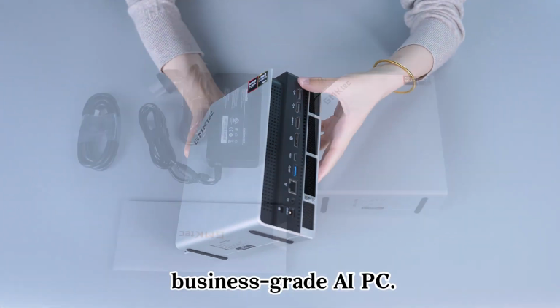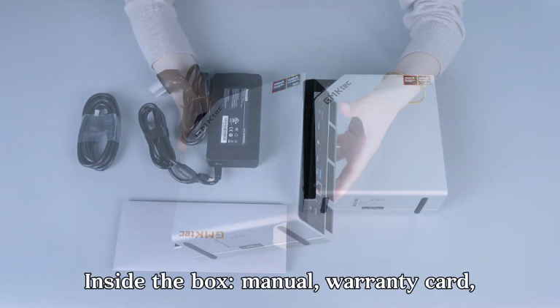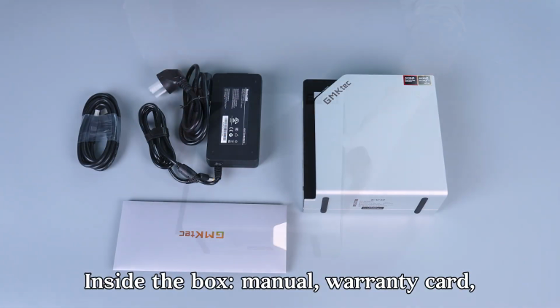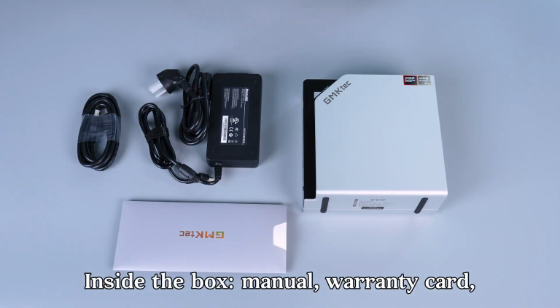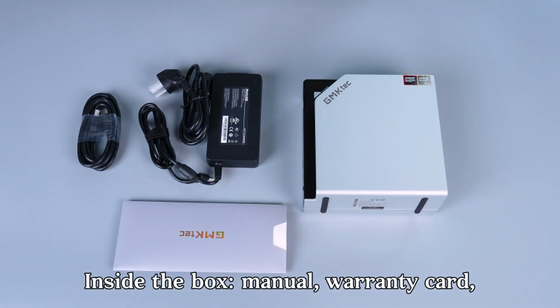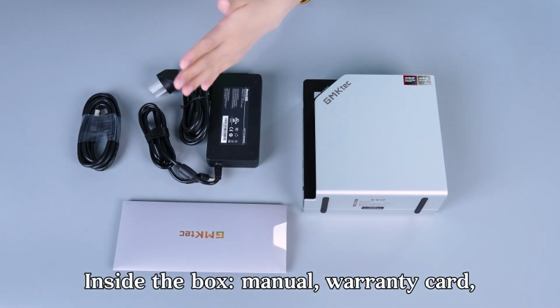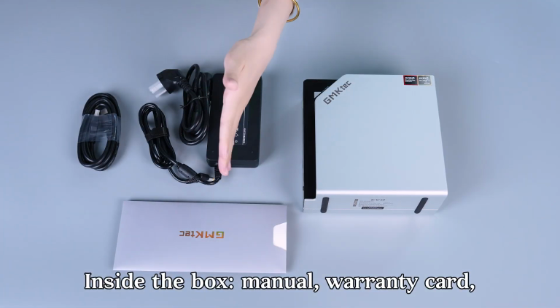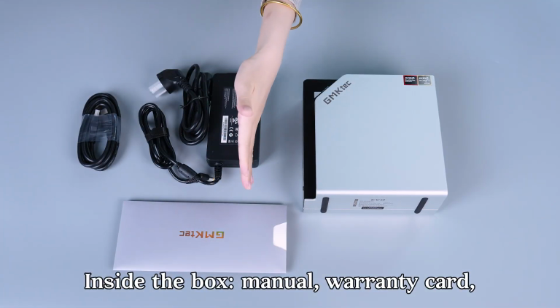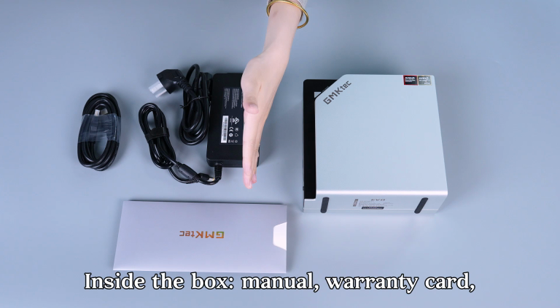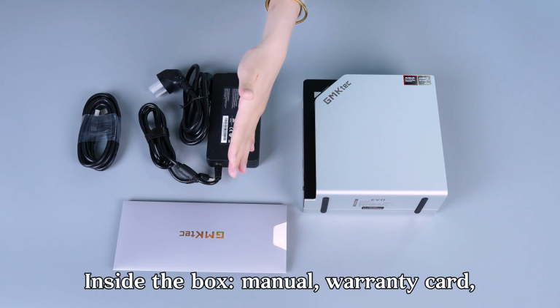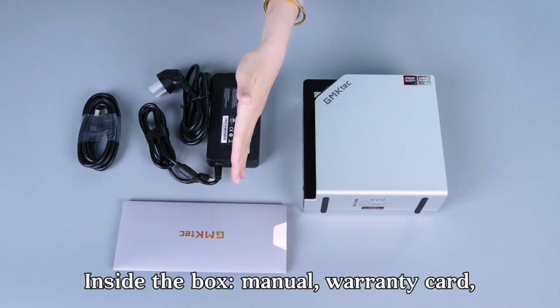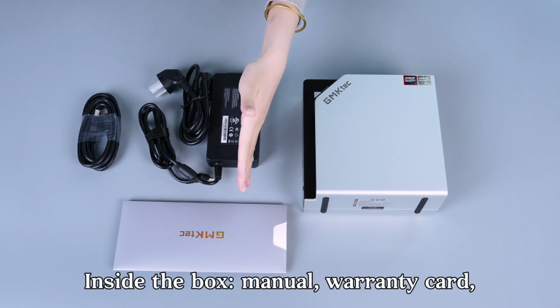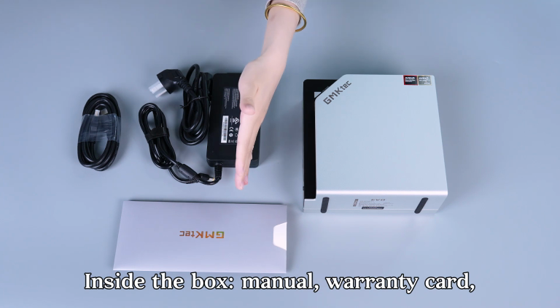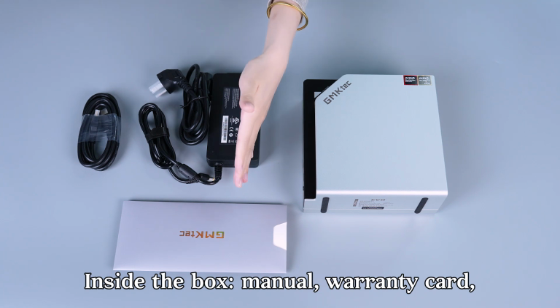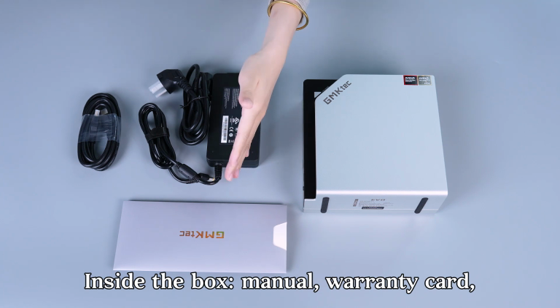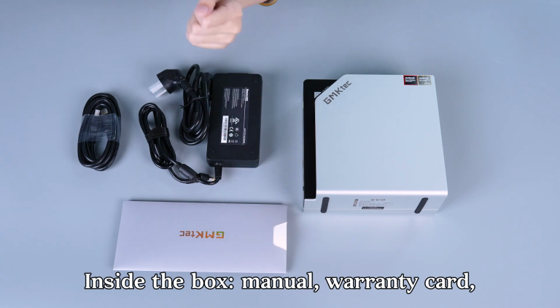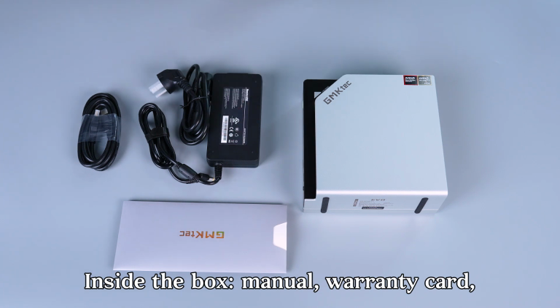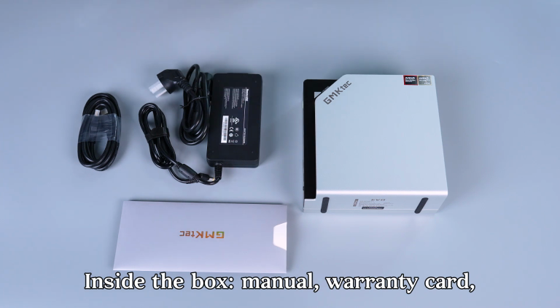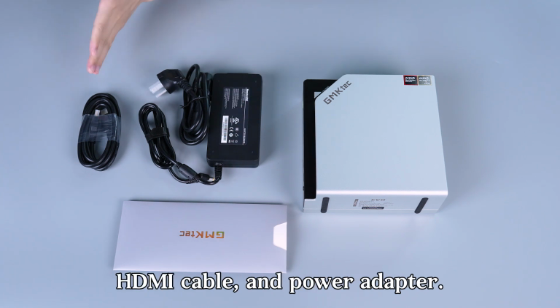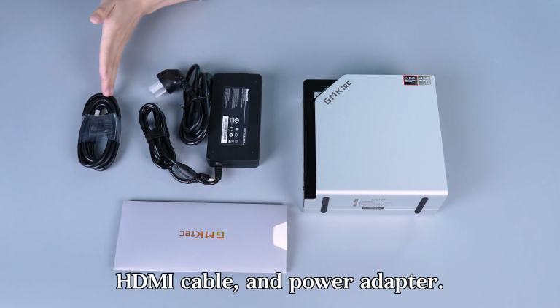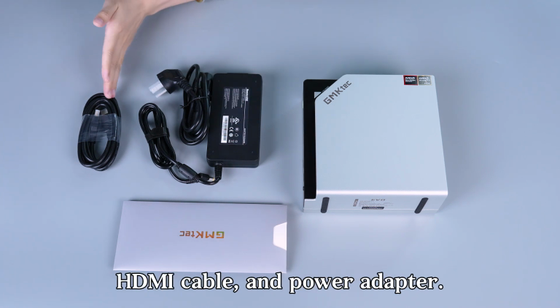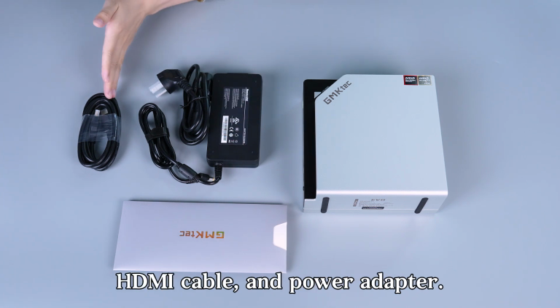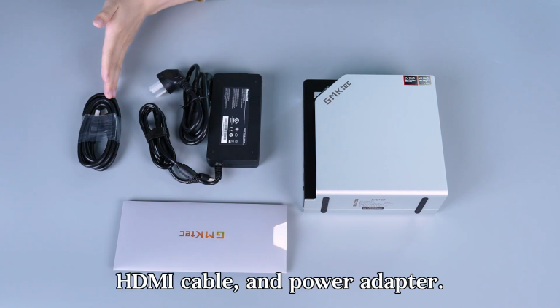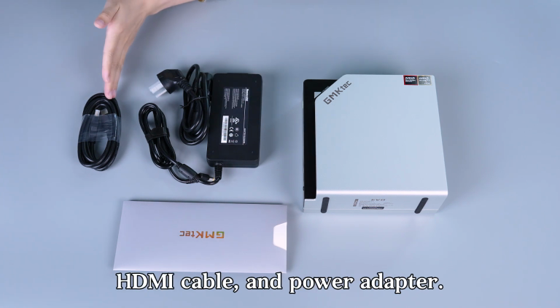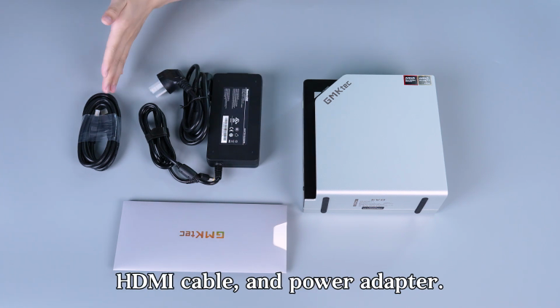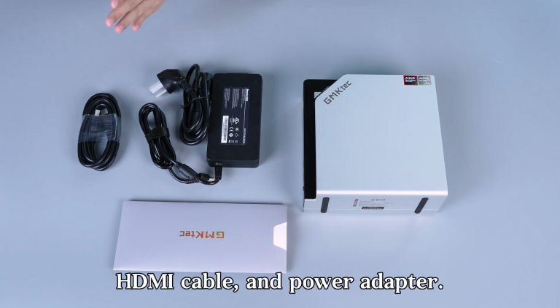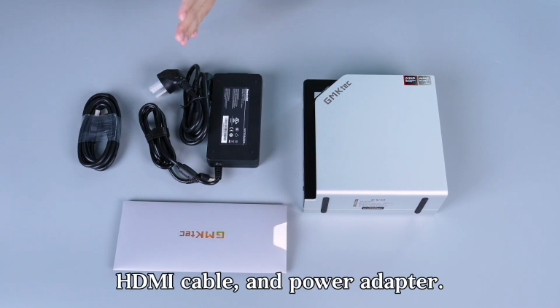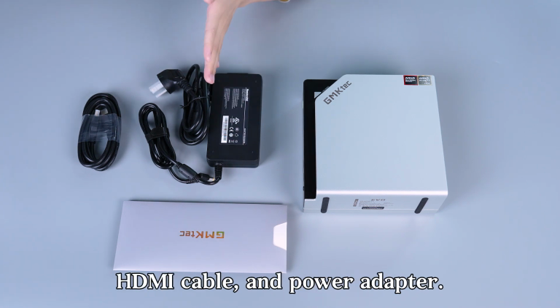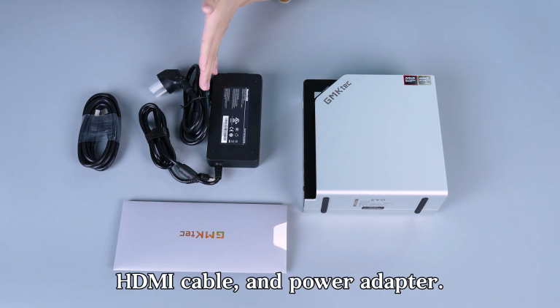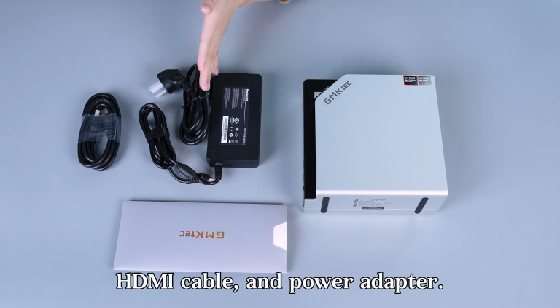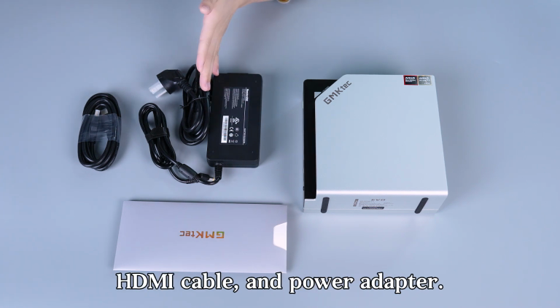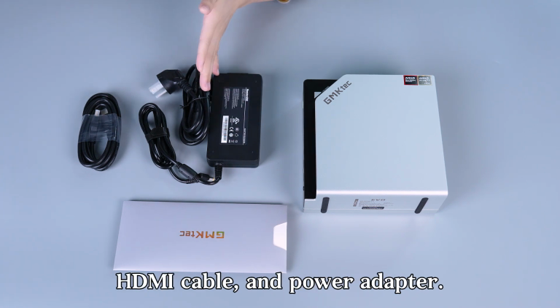Inside the box: manual, warranty card, HDMI cable, and power adapter.